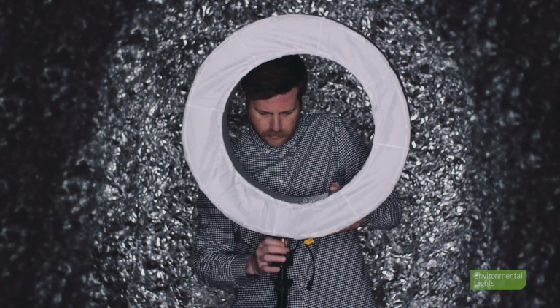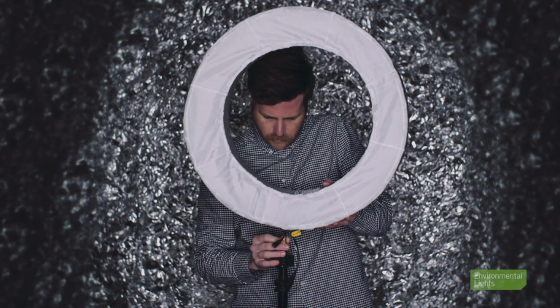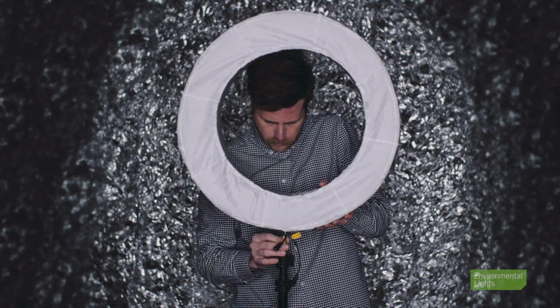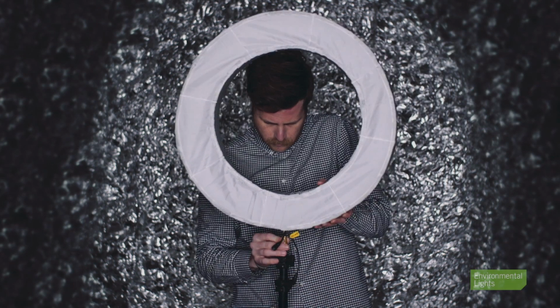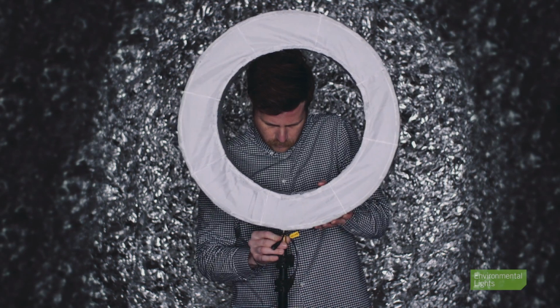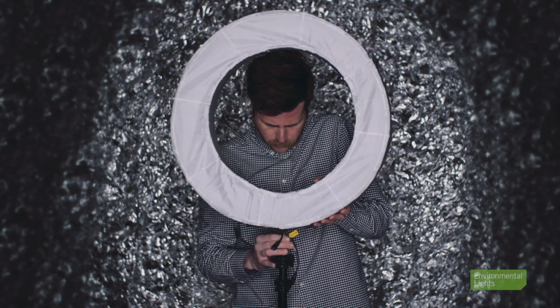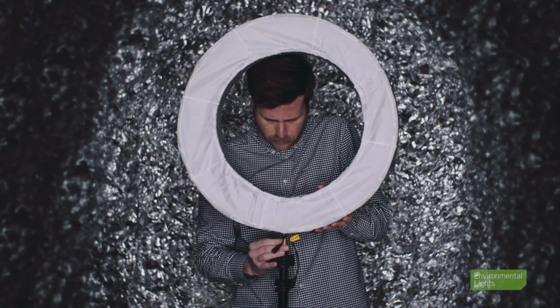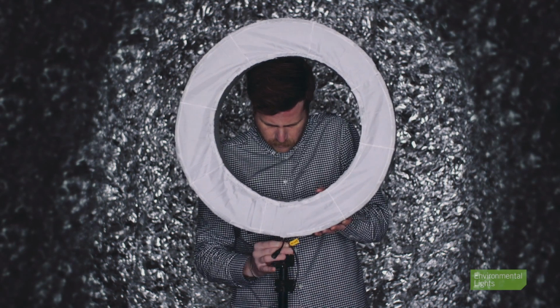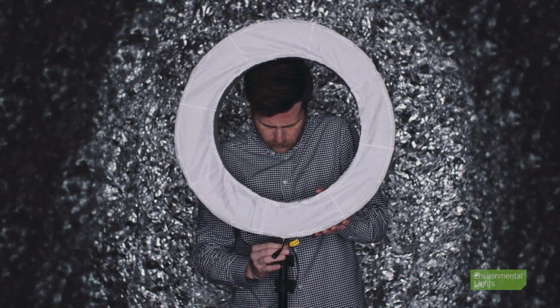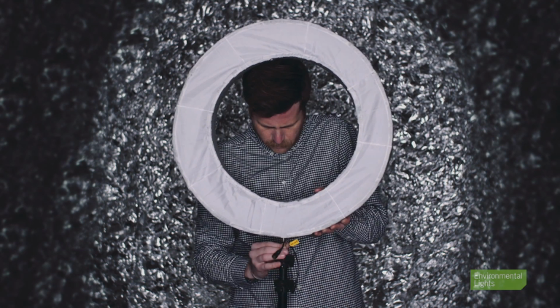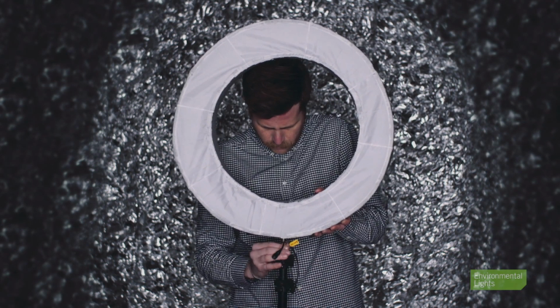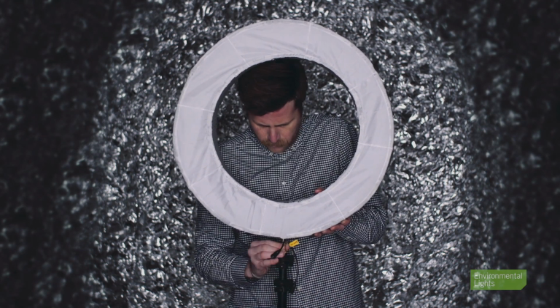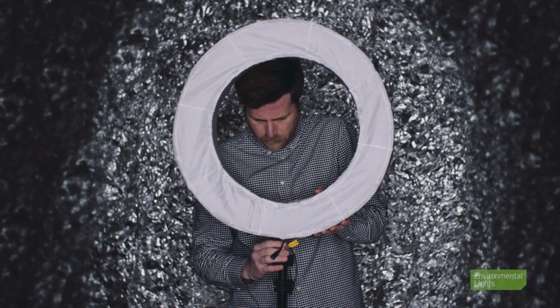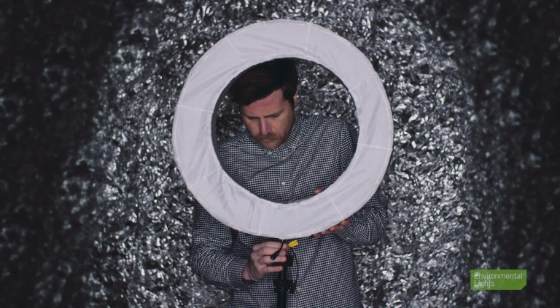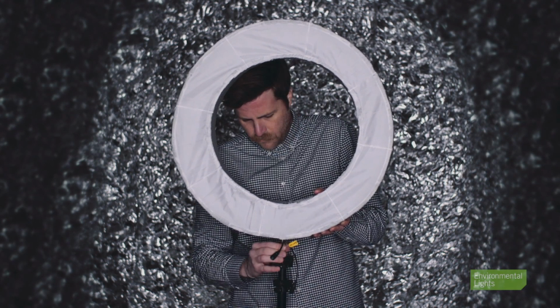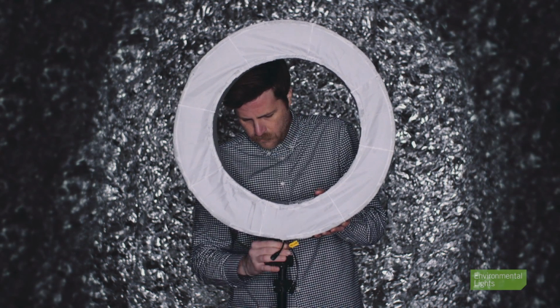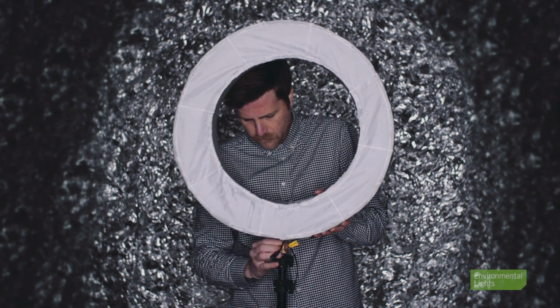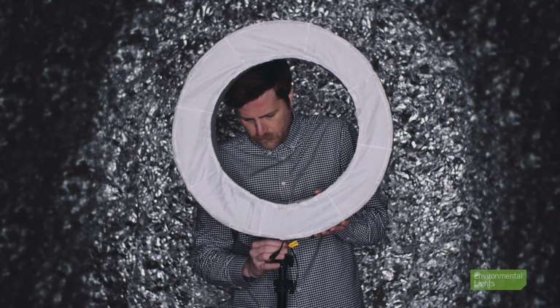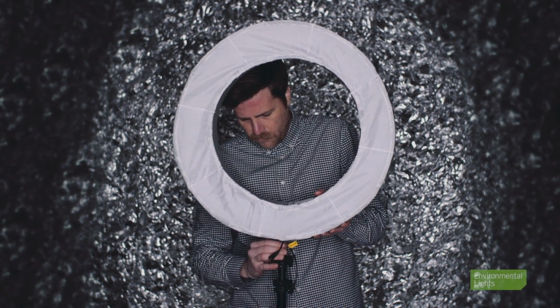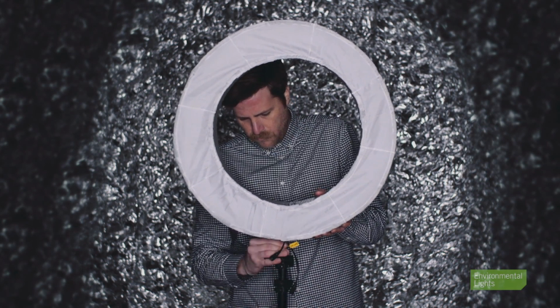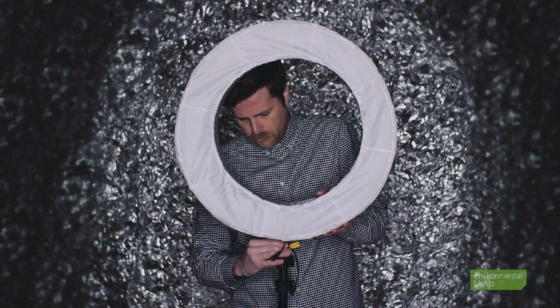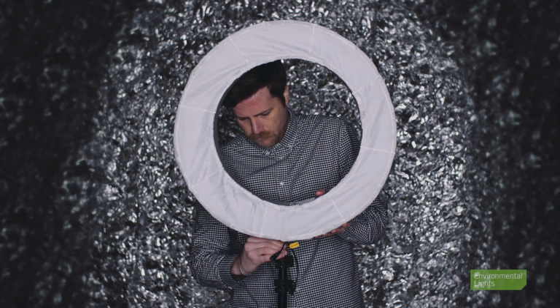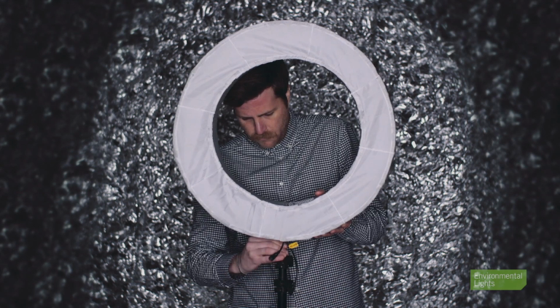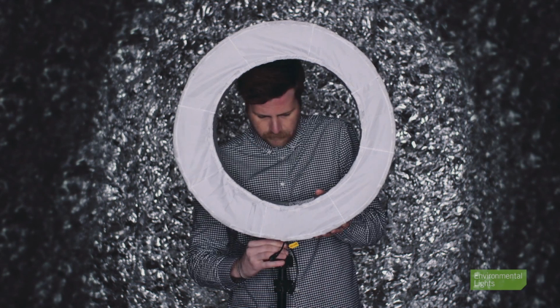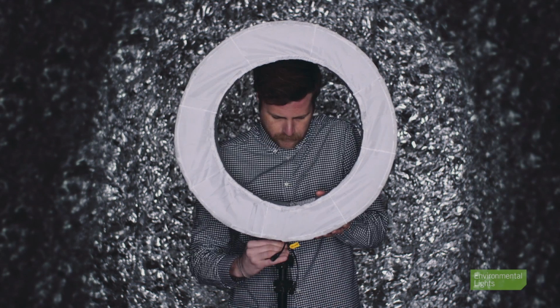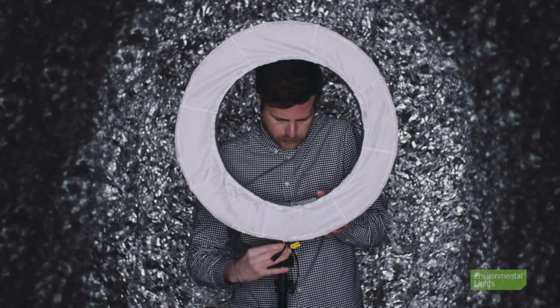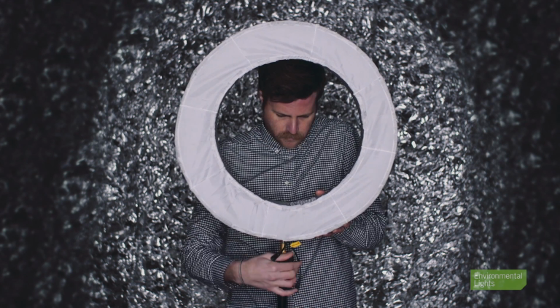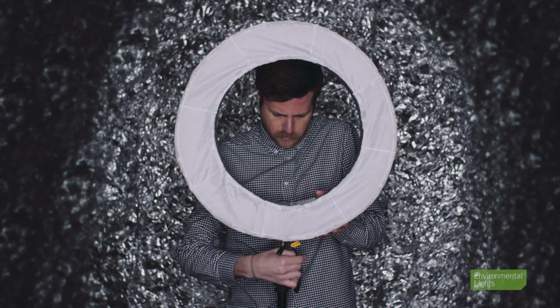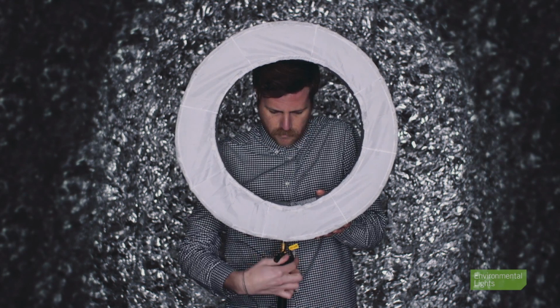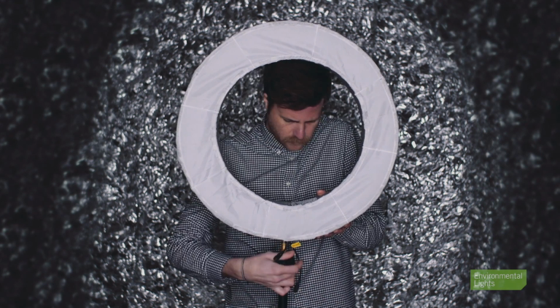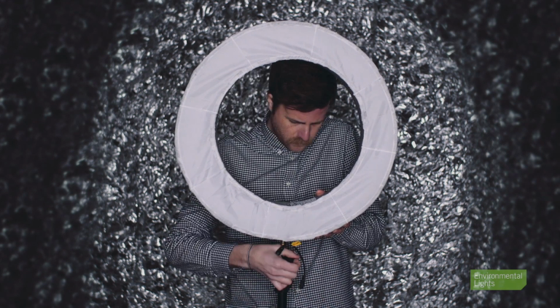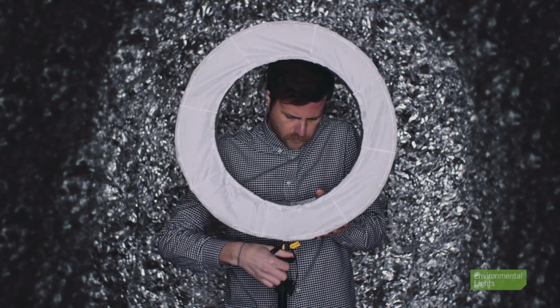That's it! You can now mount your ring light to a light stand, plug in the power adapter, and start shooting.